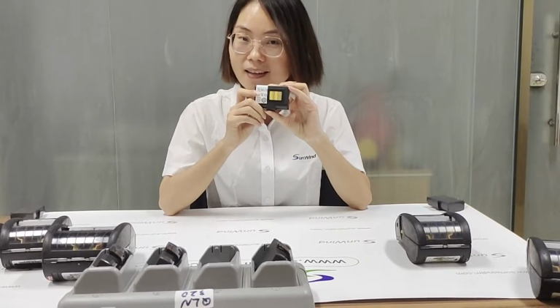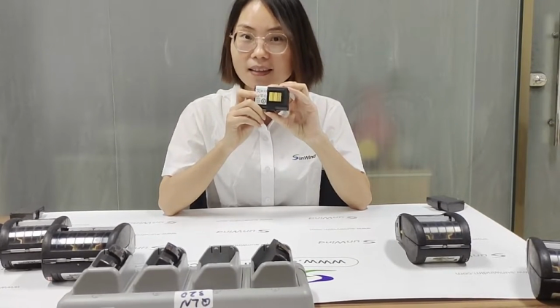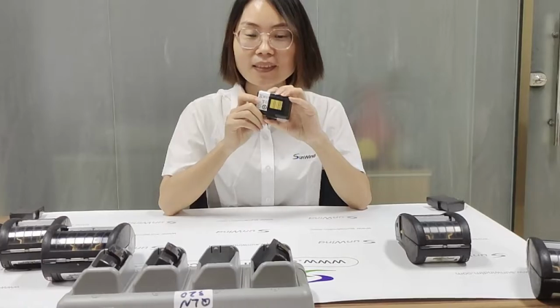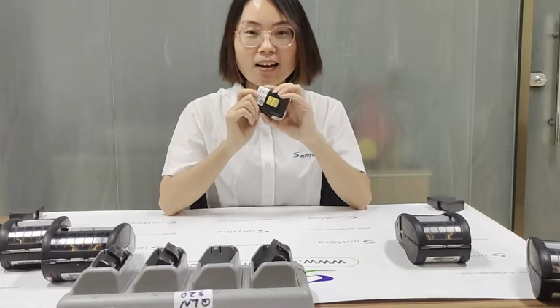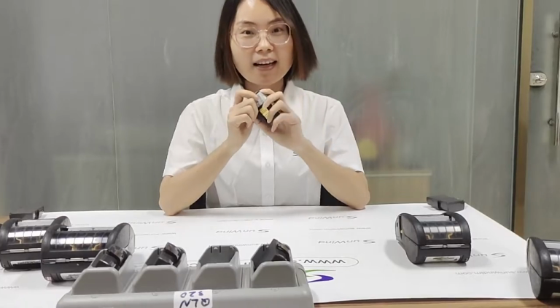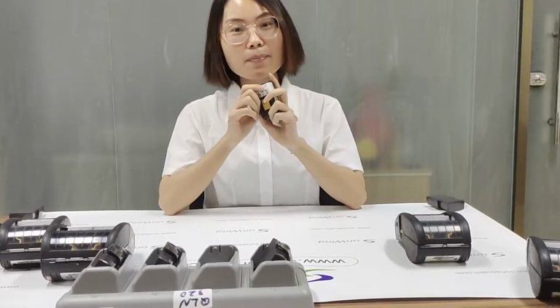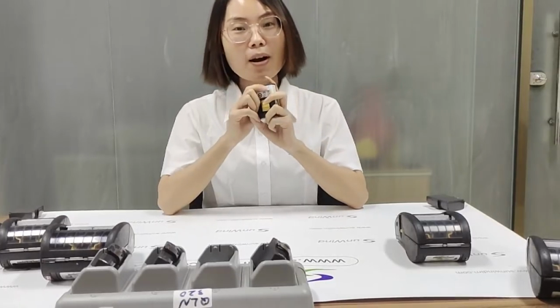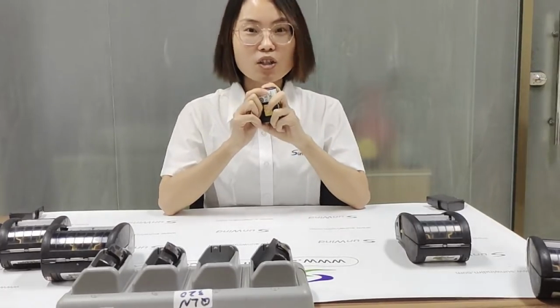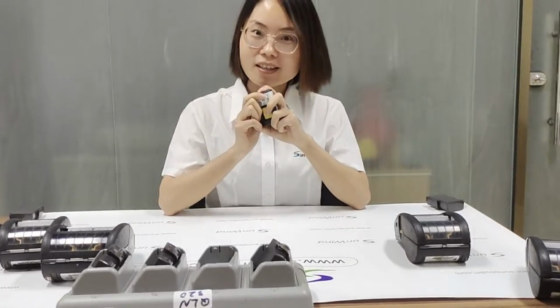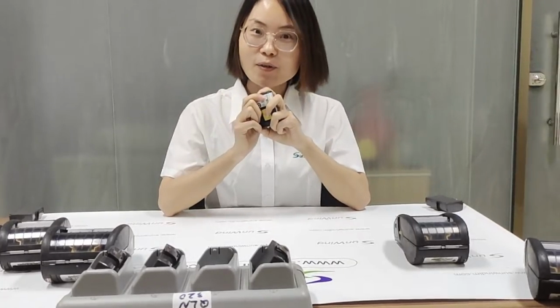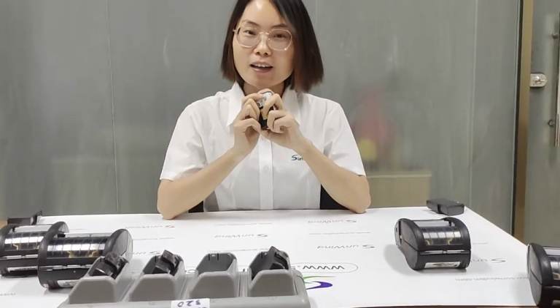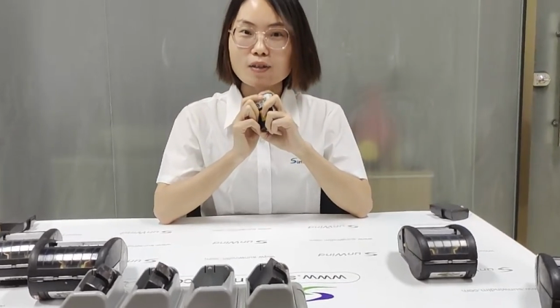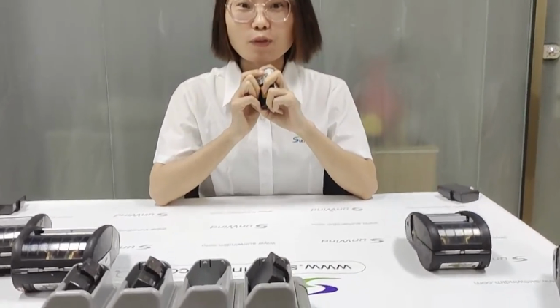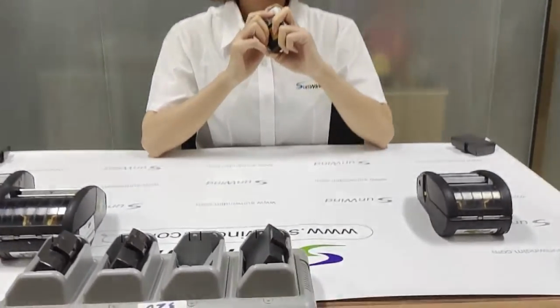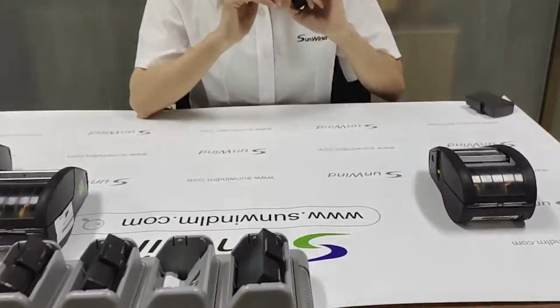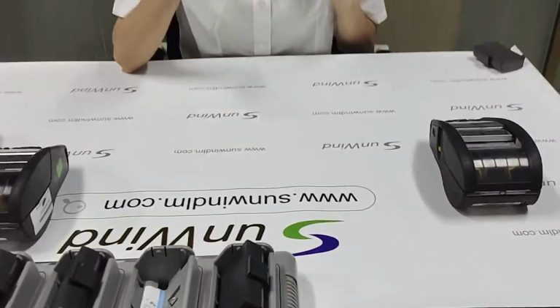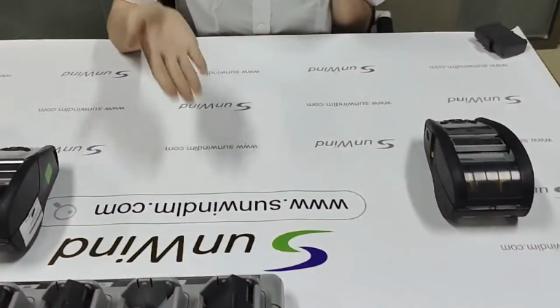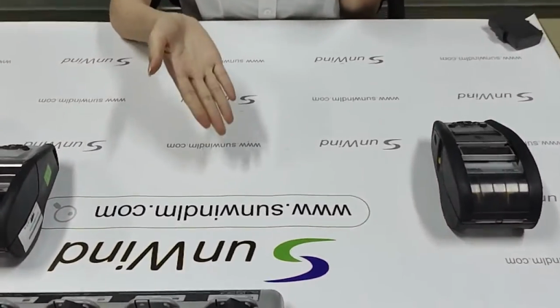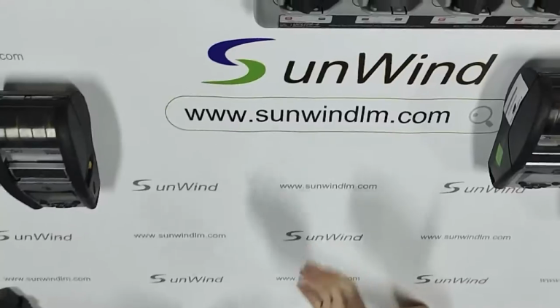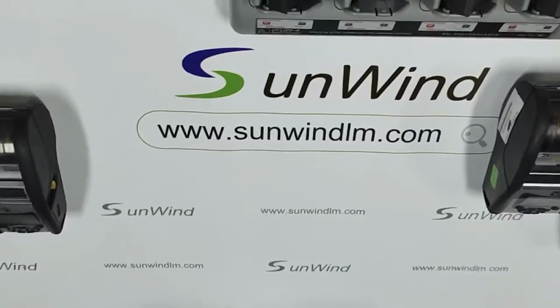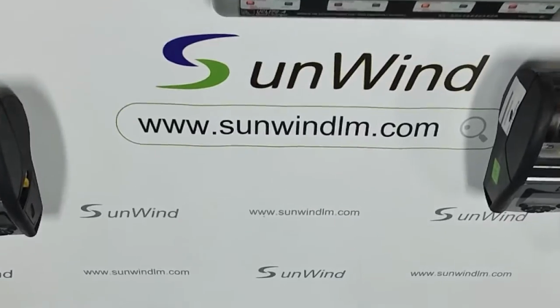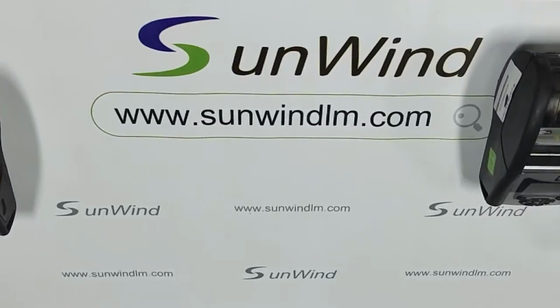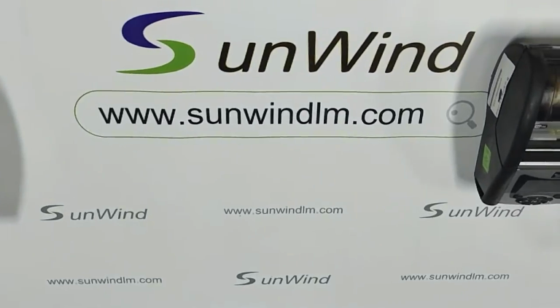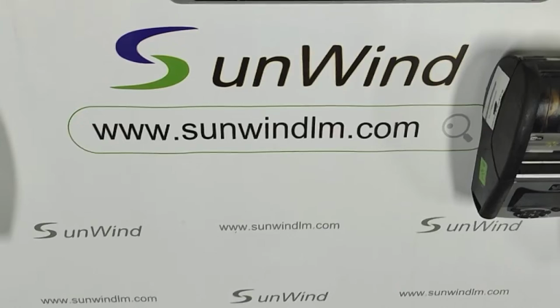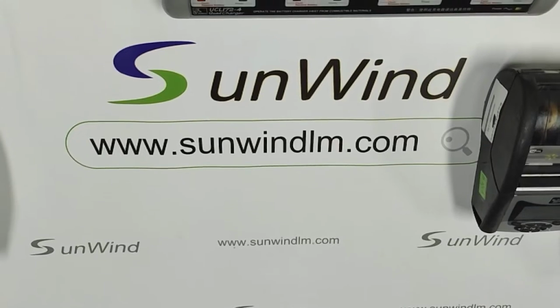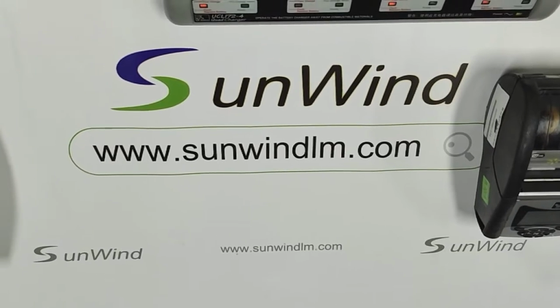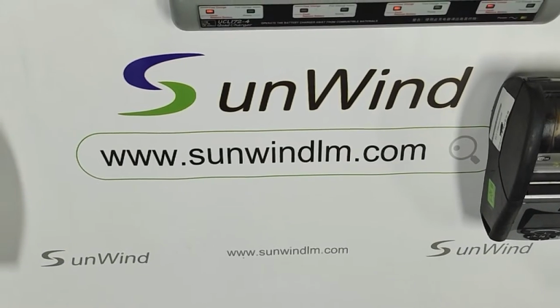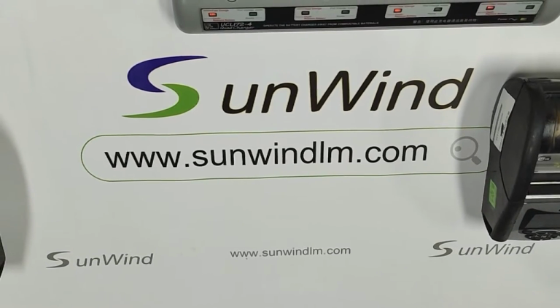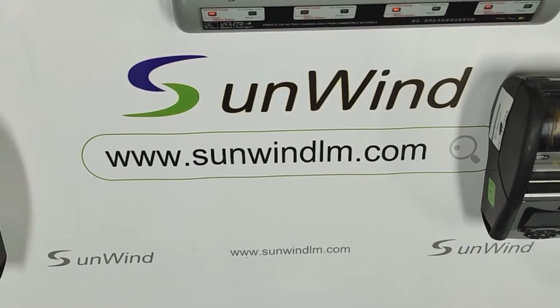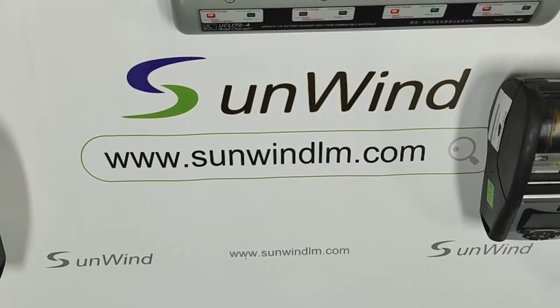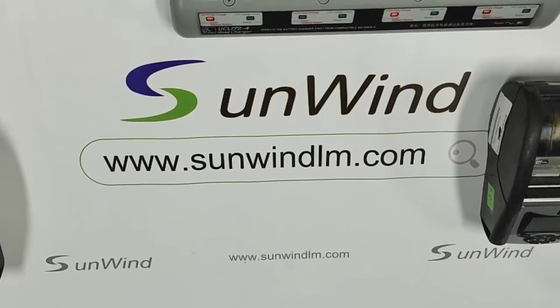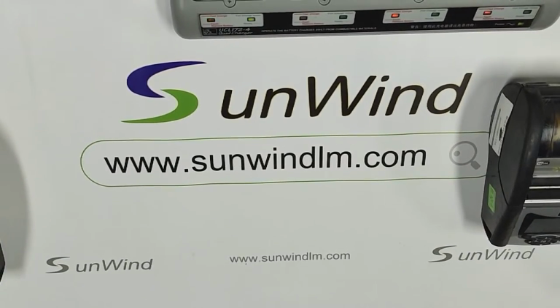For more information, welcome to our website: www.stonewindlm.com.